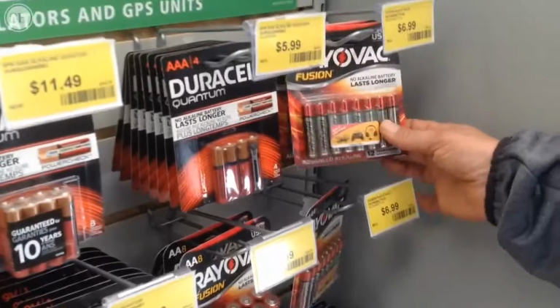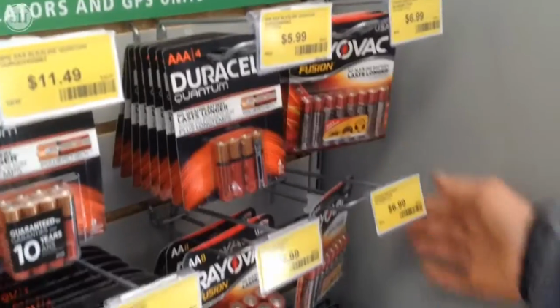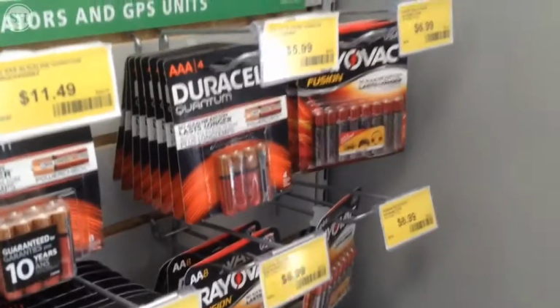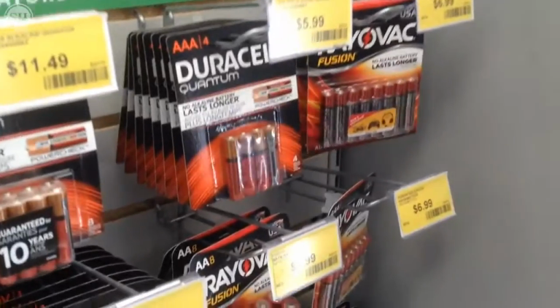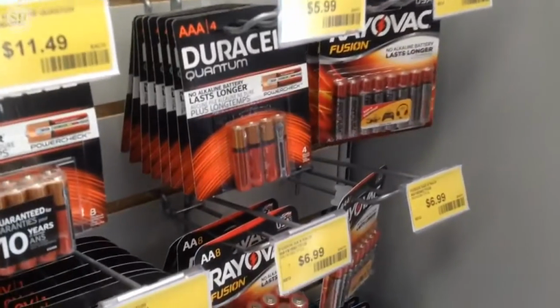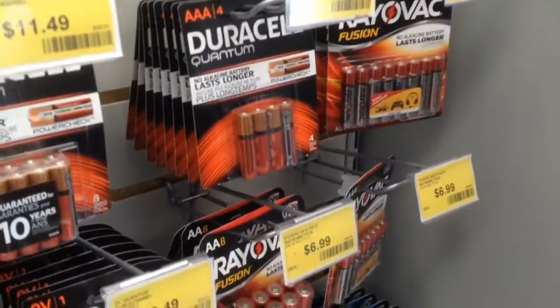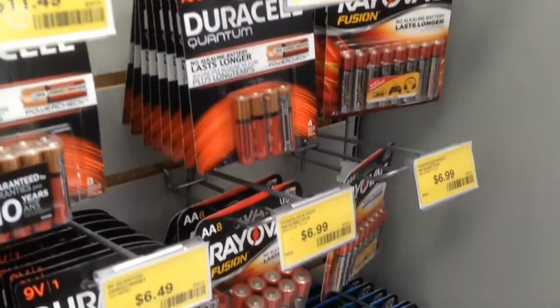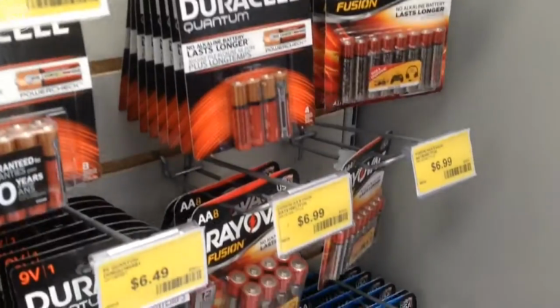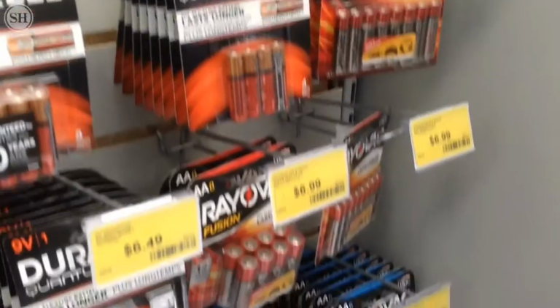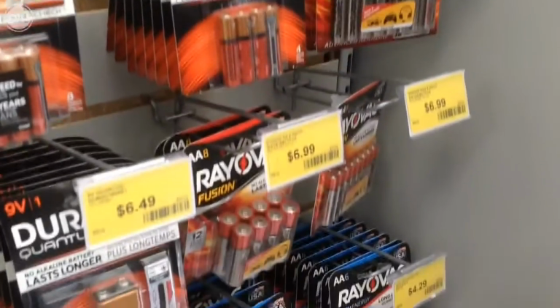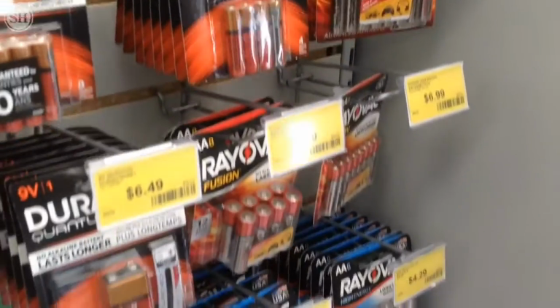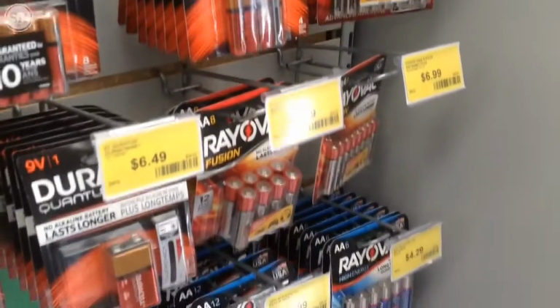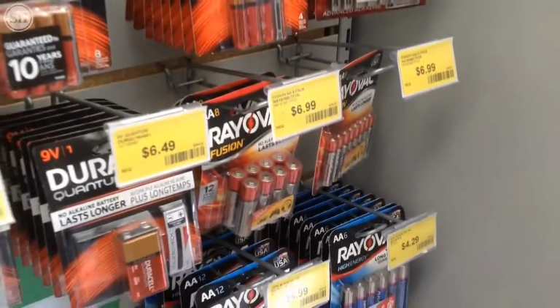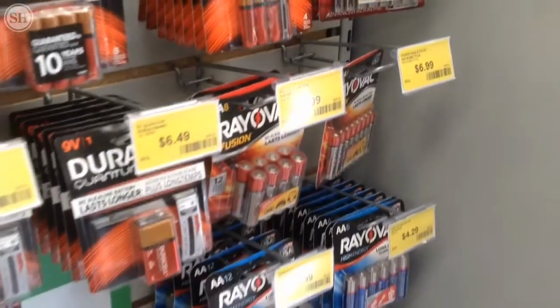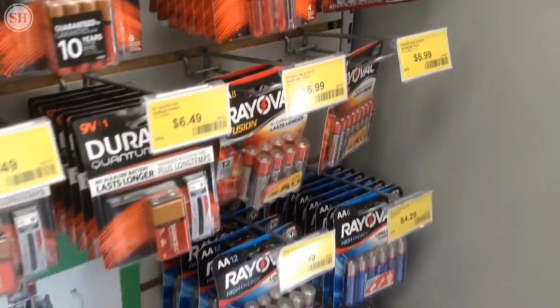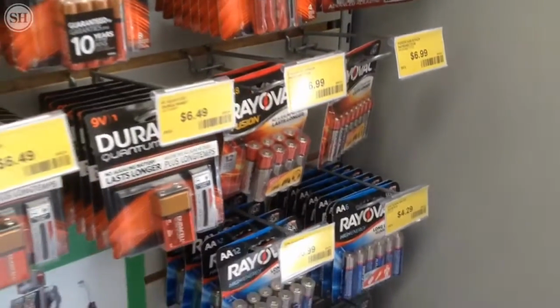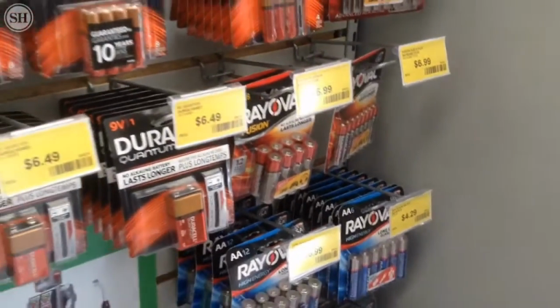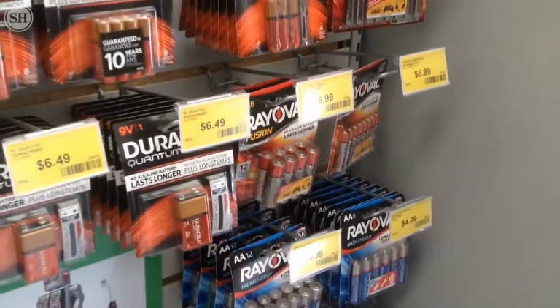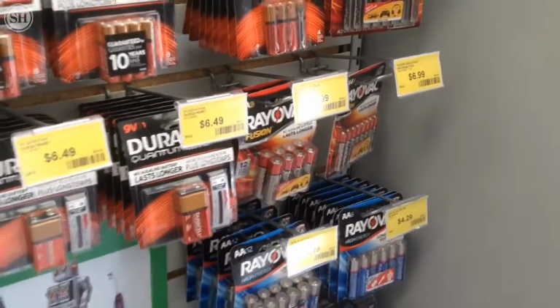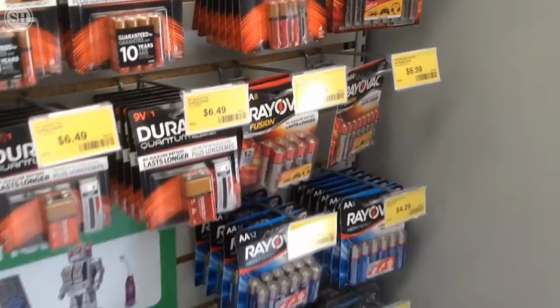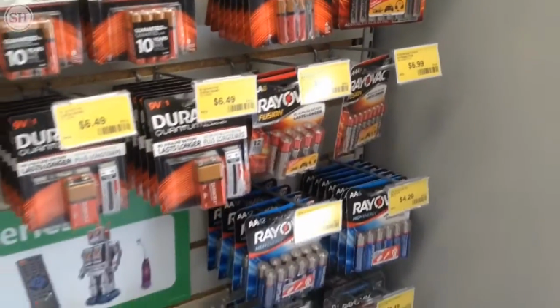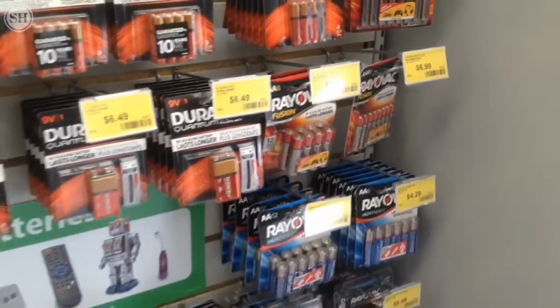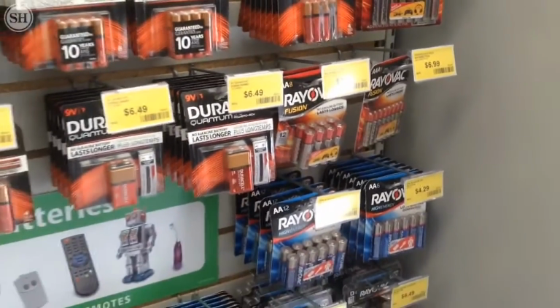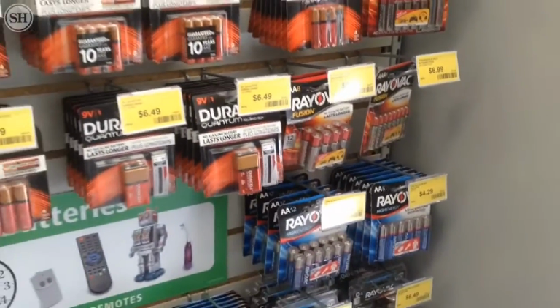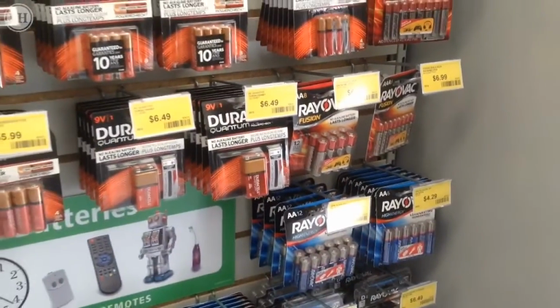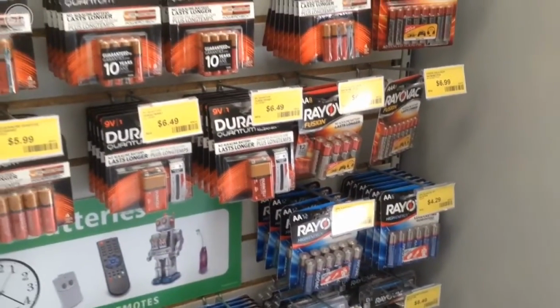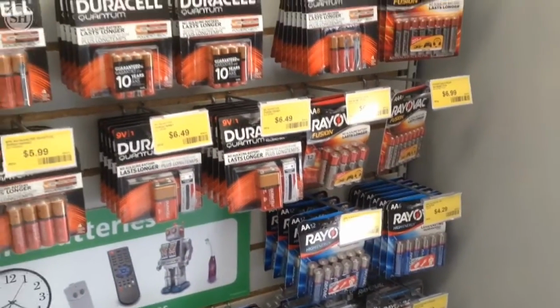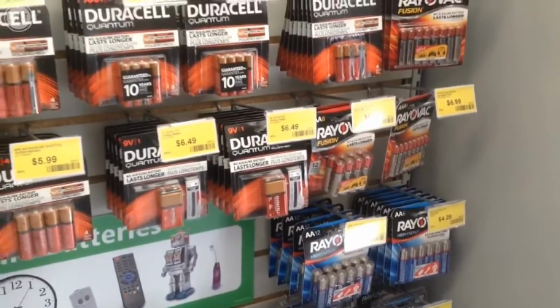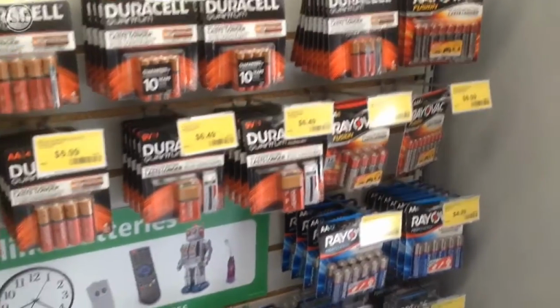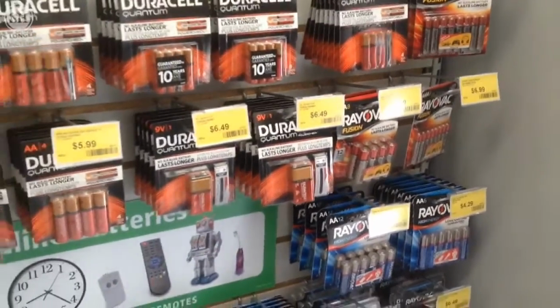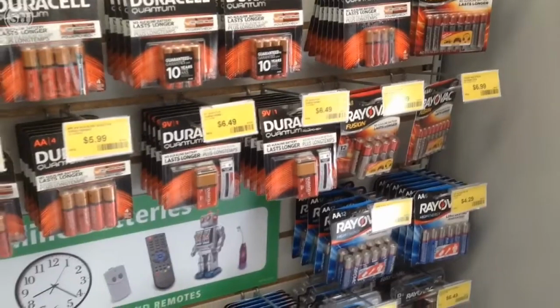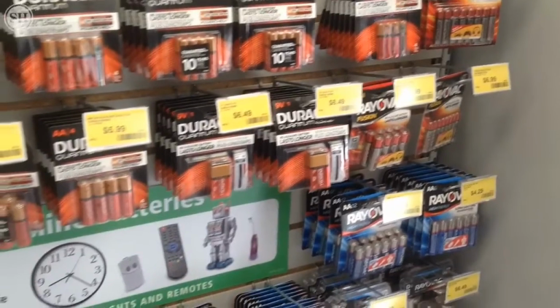Batteries for your video games and your handheld games, your controllers — all that stuff that takes a high draw.